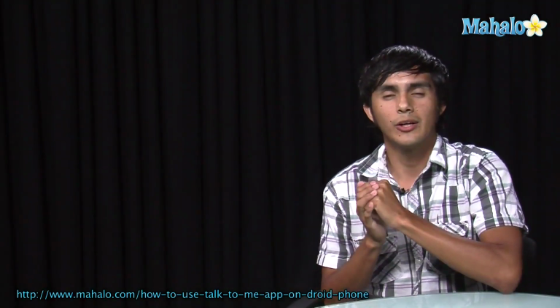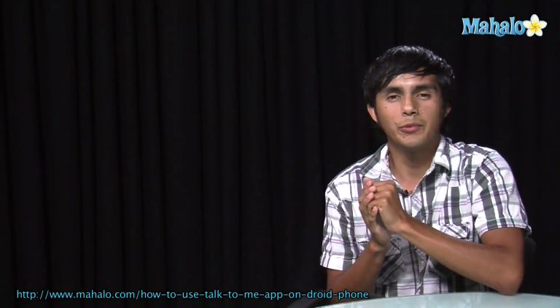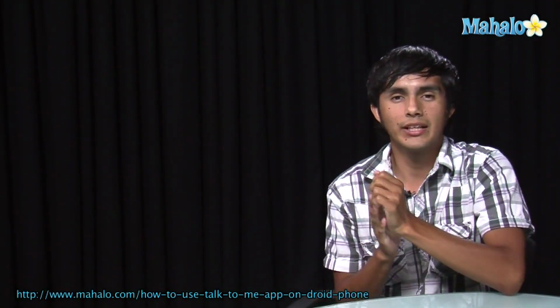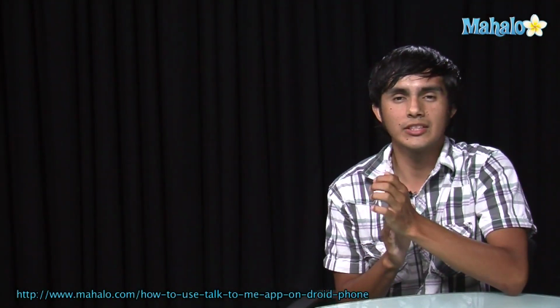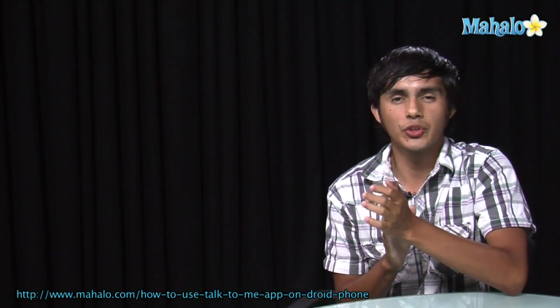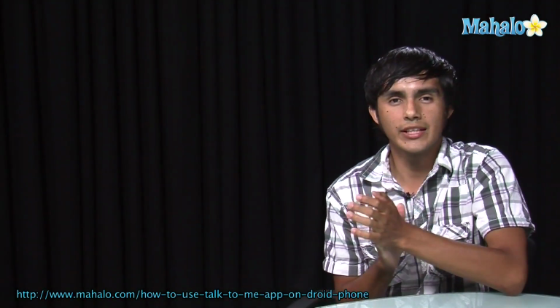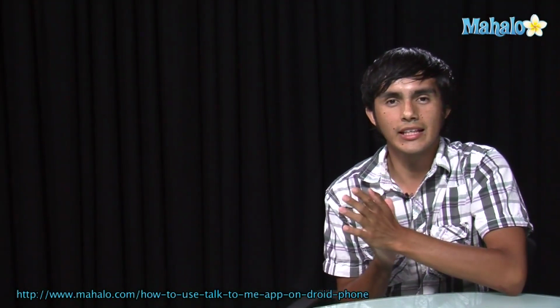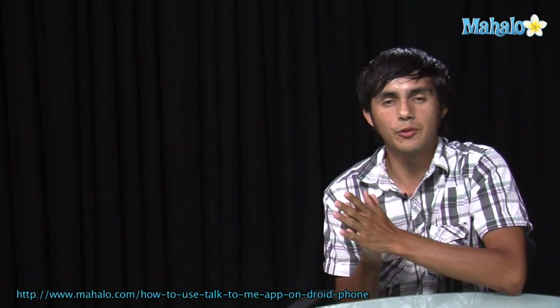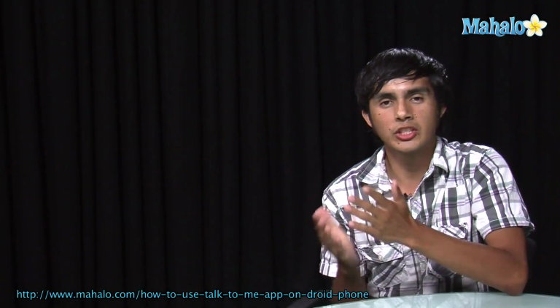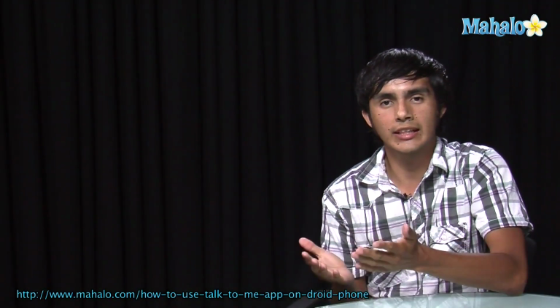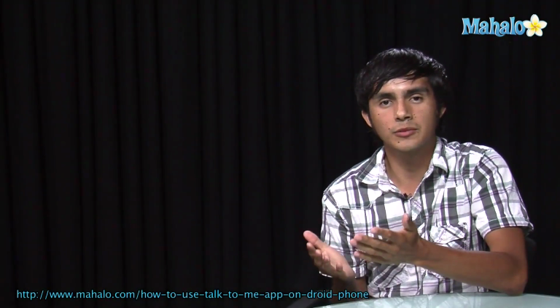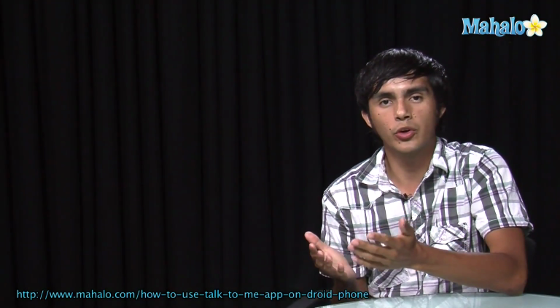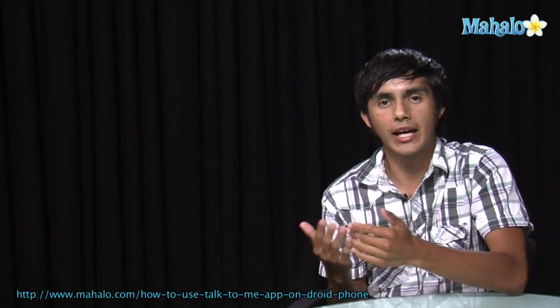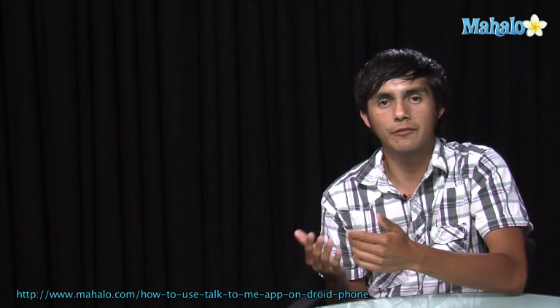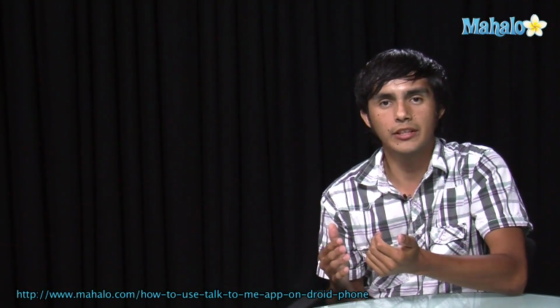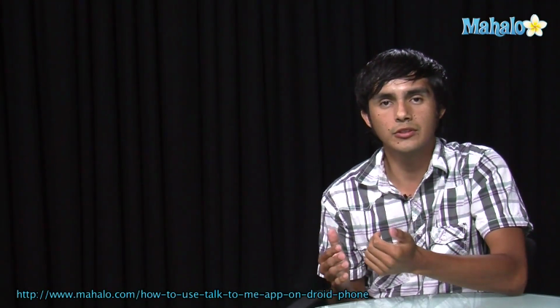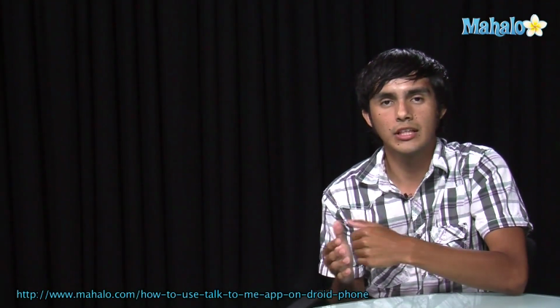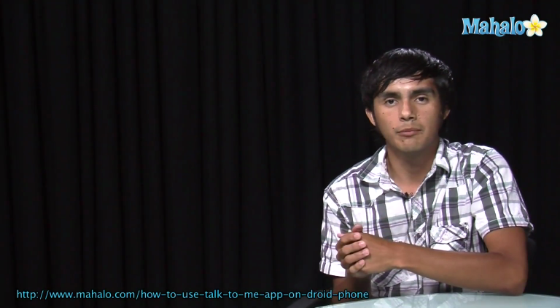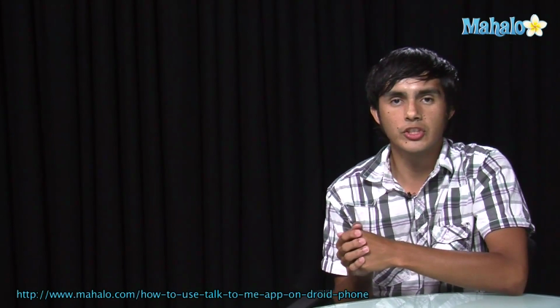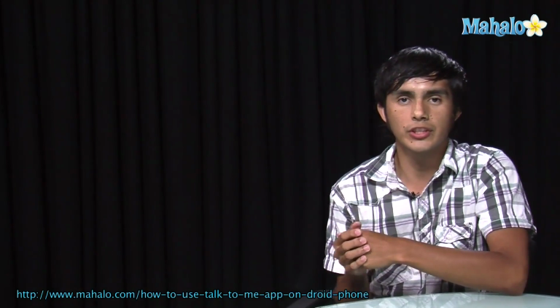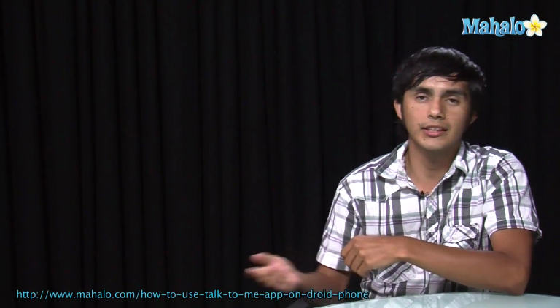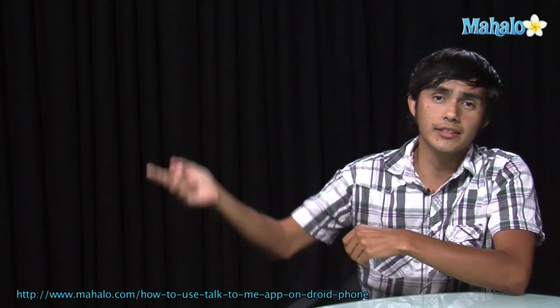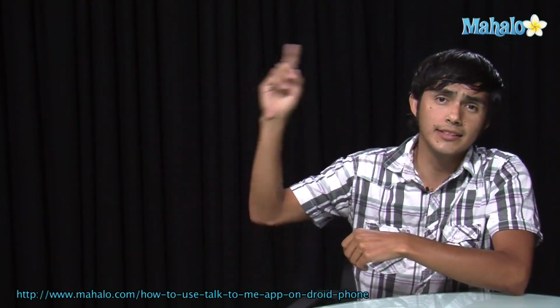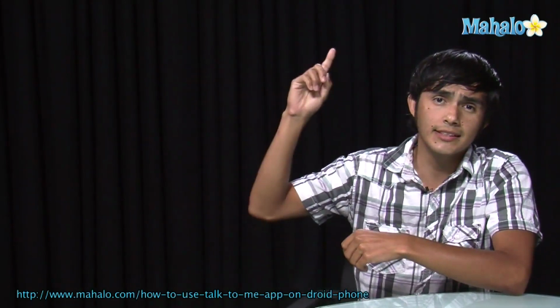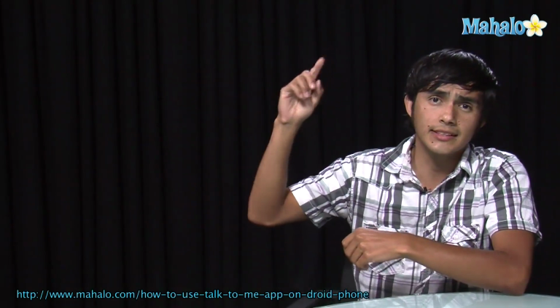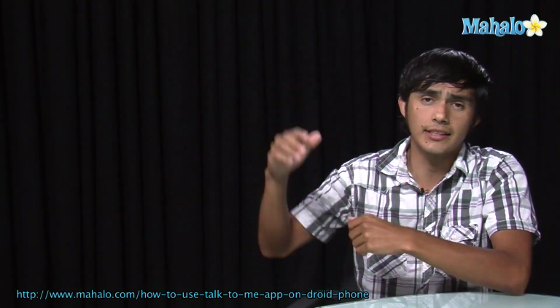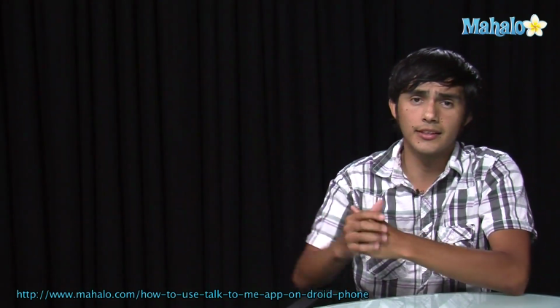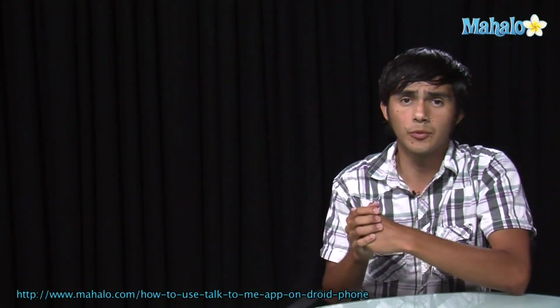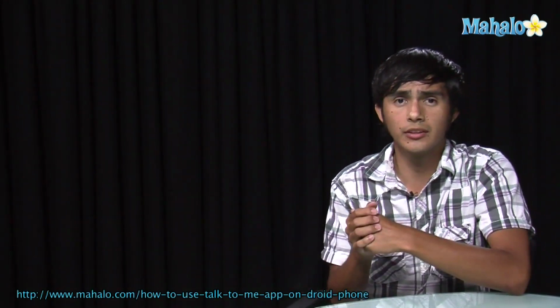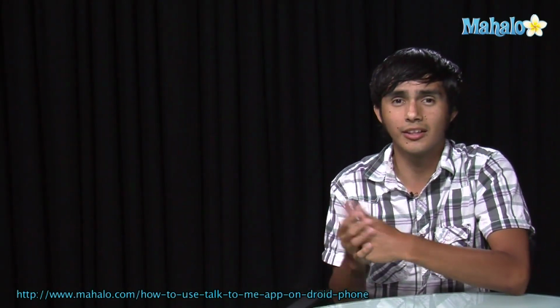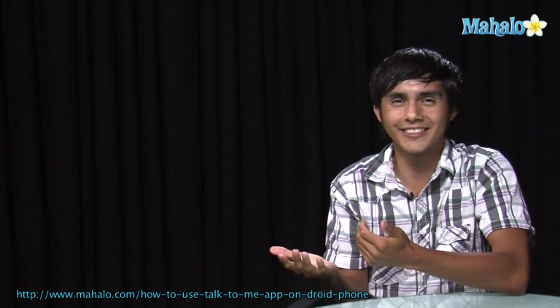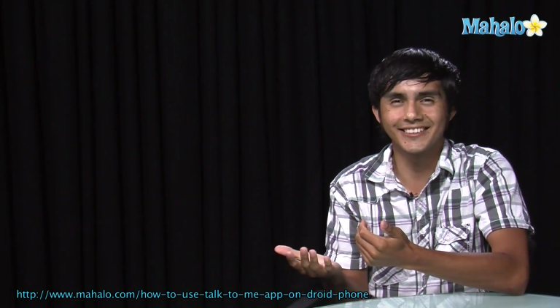I hope you guys enjoyed that. If you want to check out some more app videos, make sure to click on these links. I'll see you there.